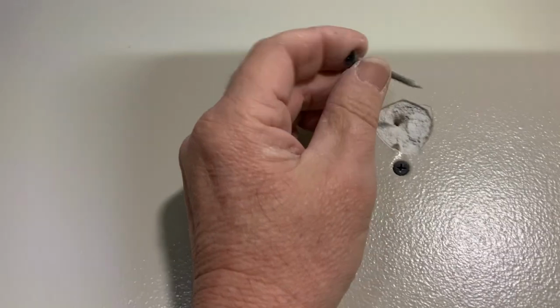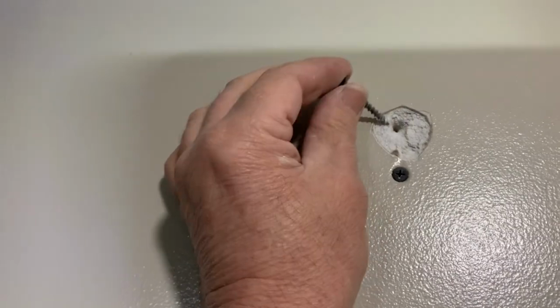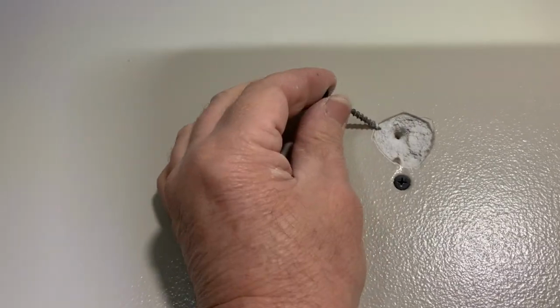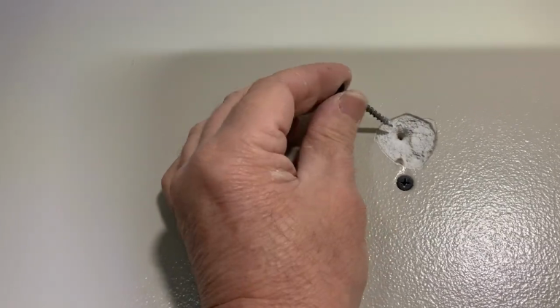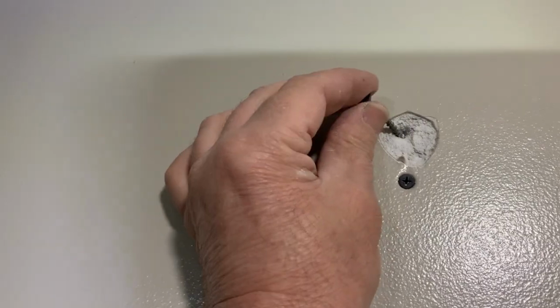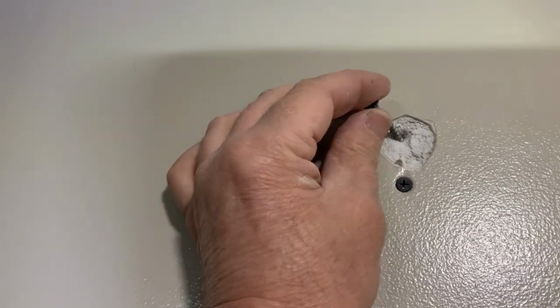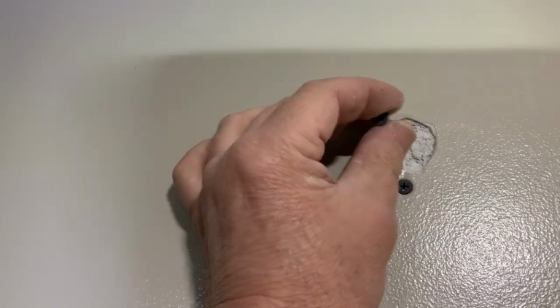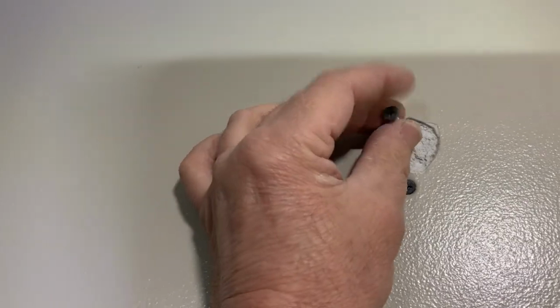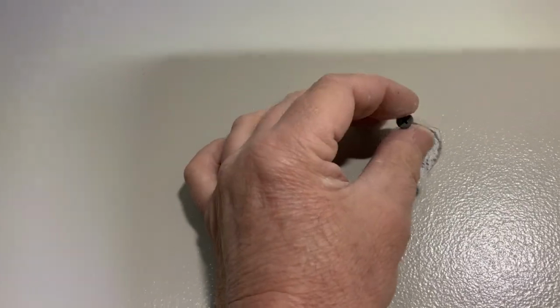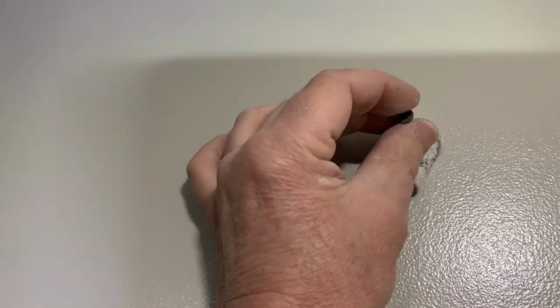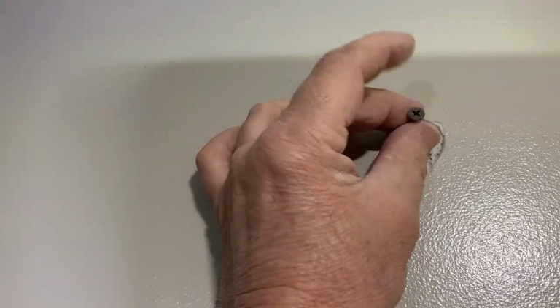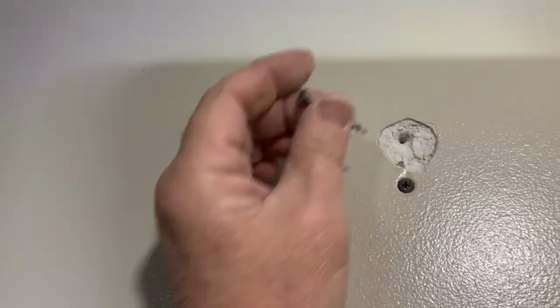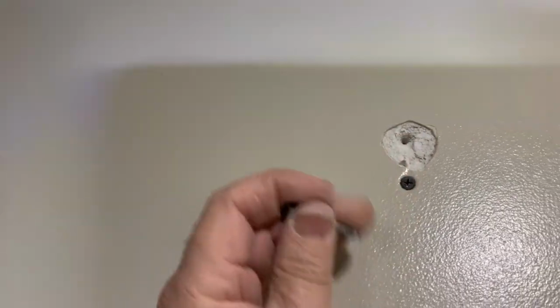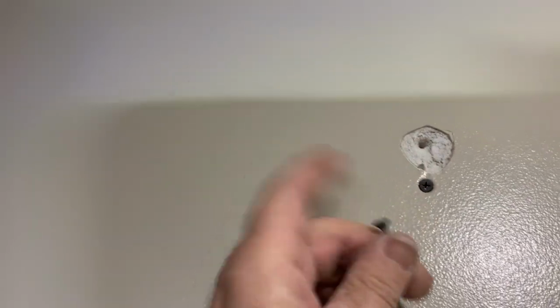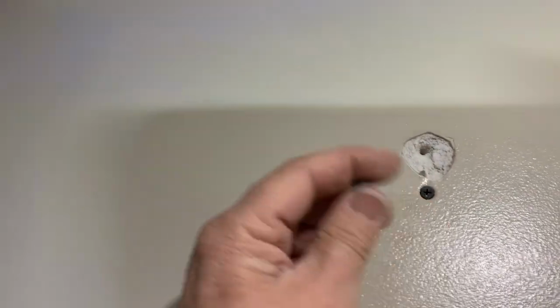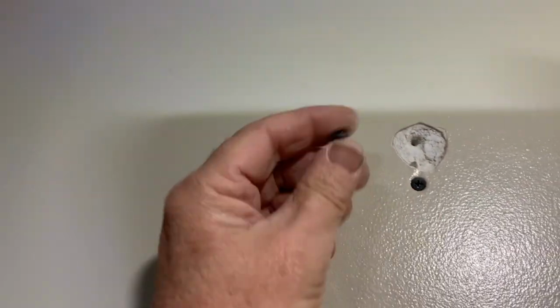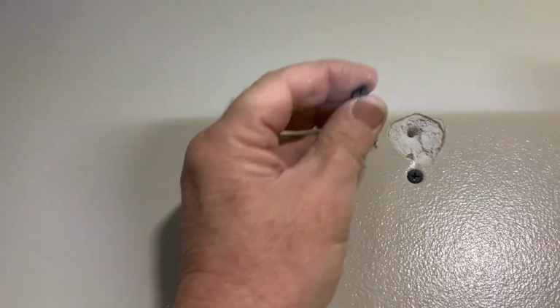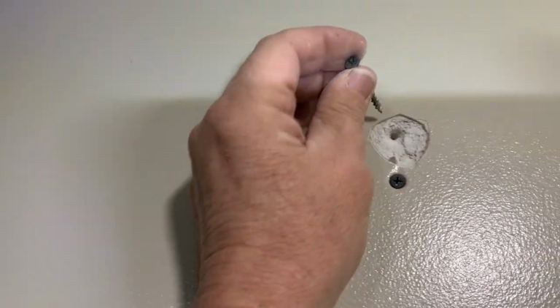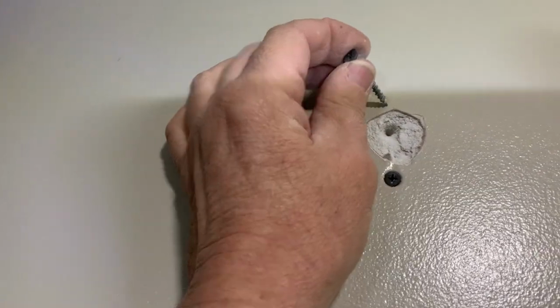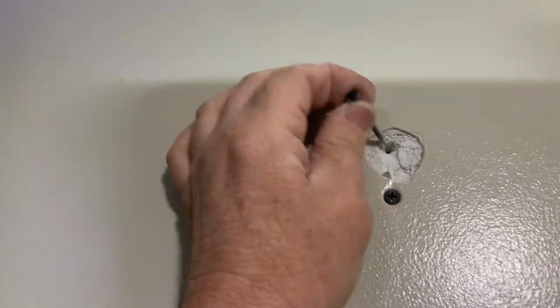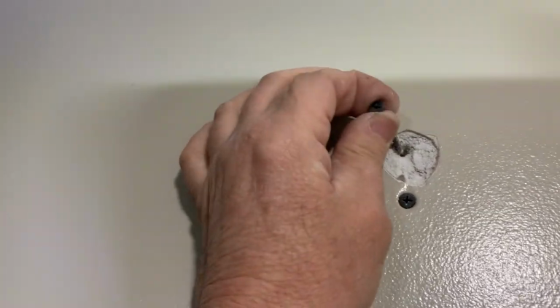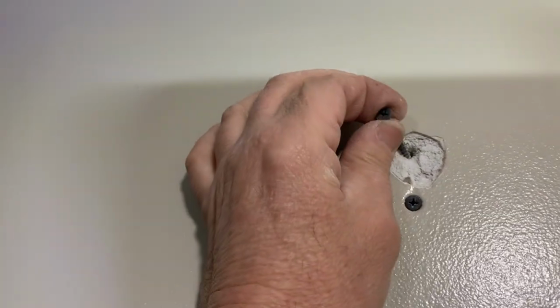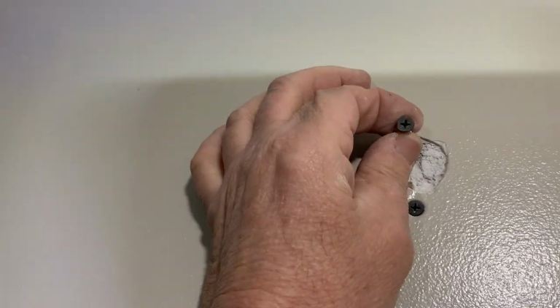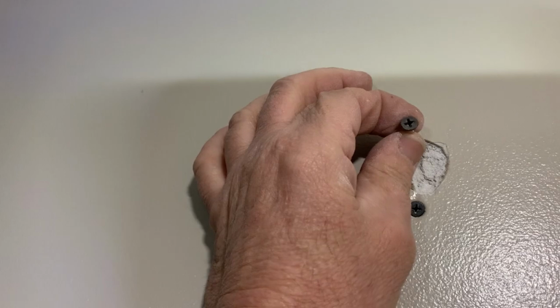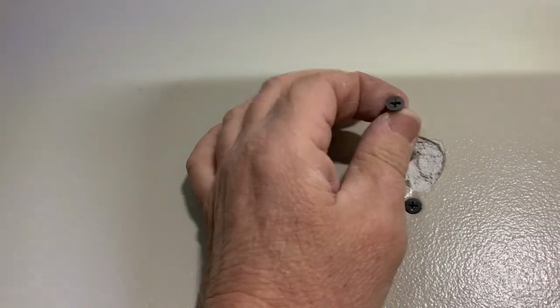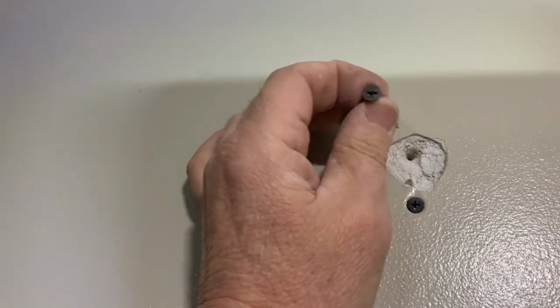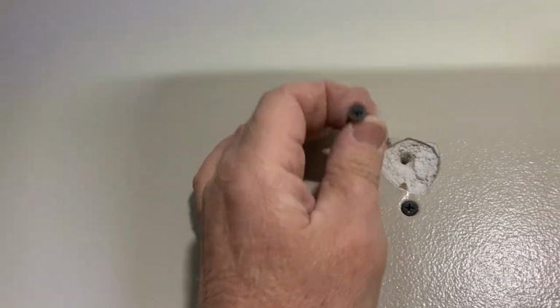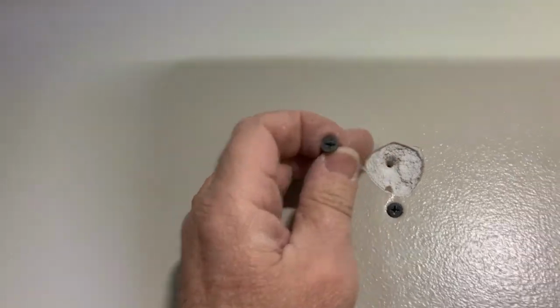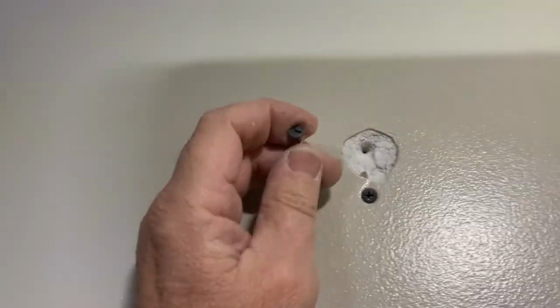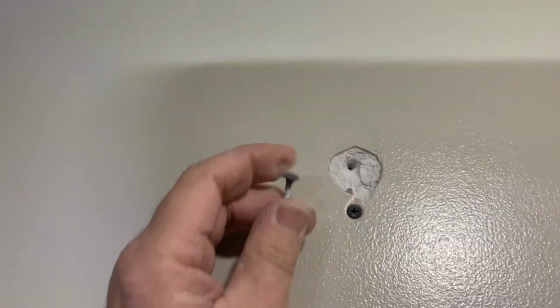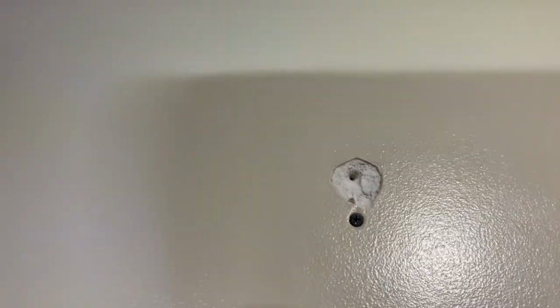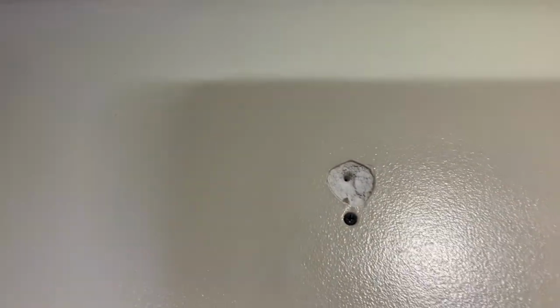Never go in a bad hole twice. Remove the screw, remove the nail, and get it out of there.